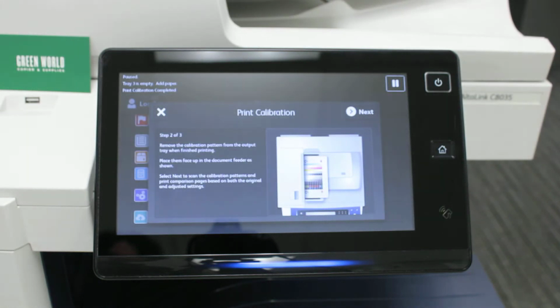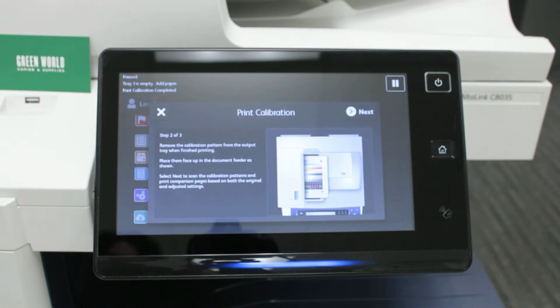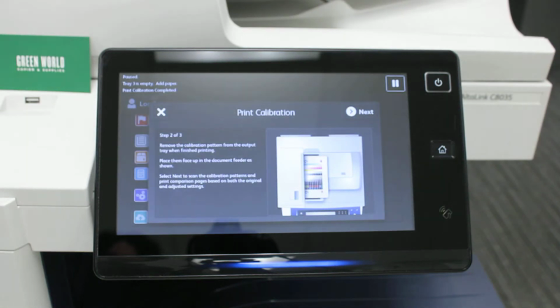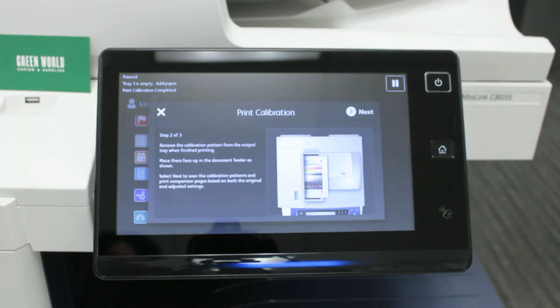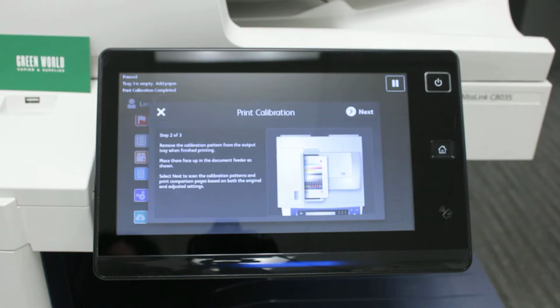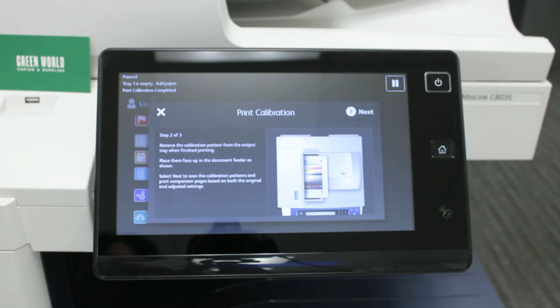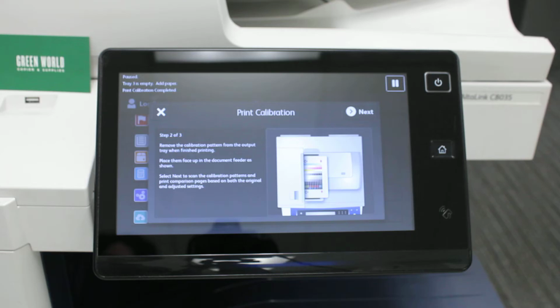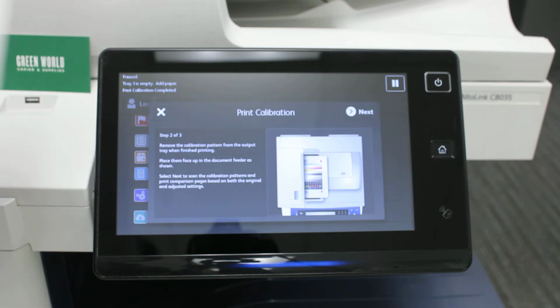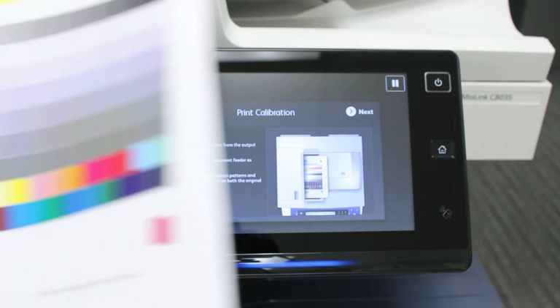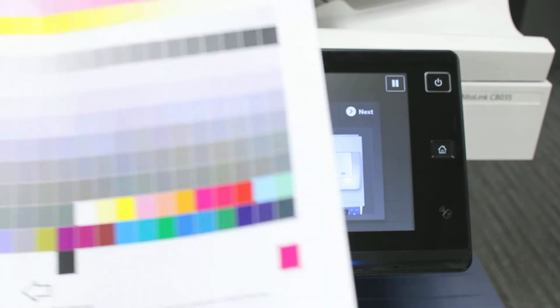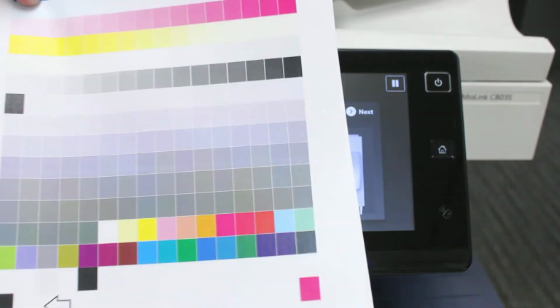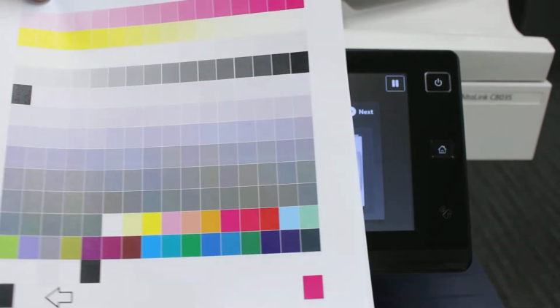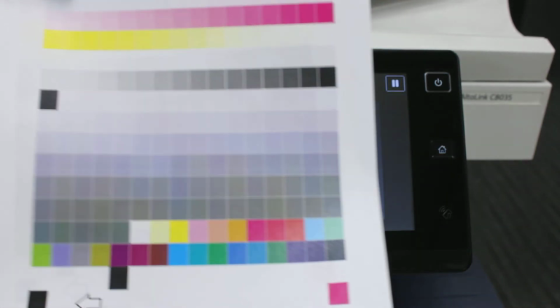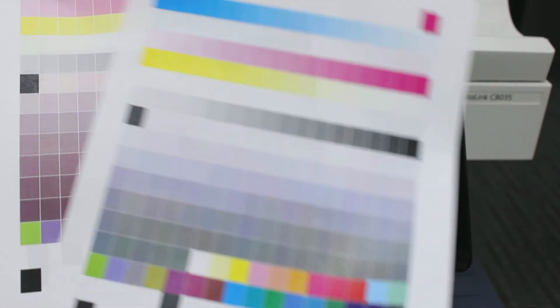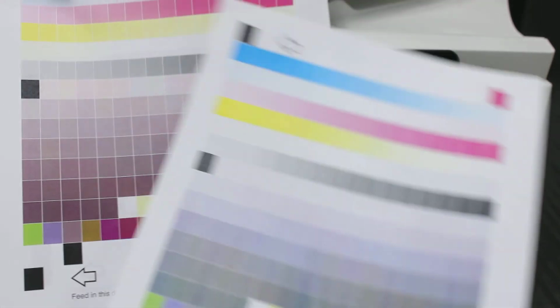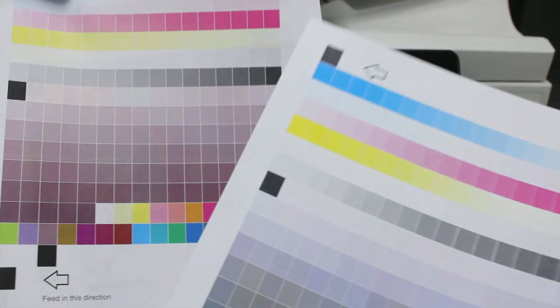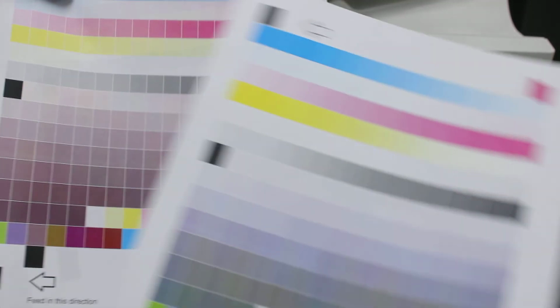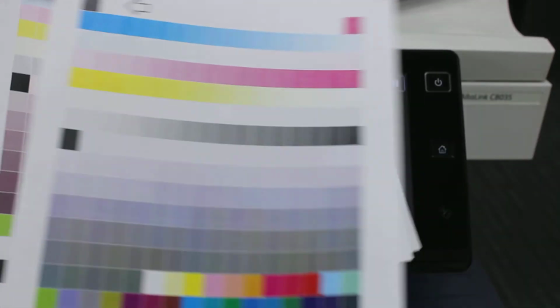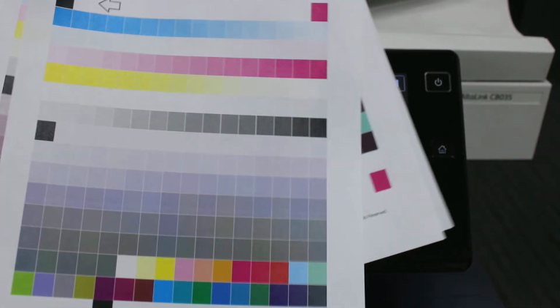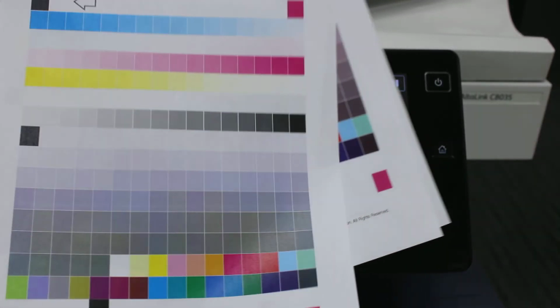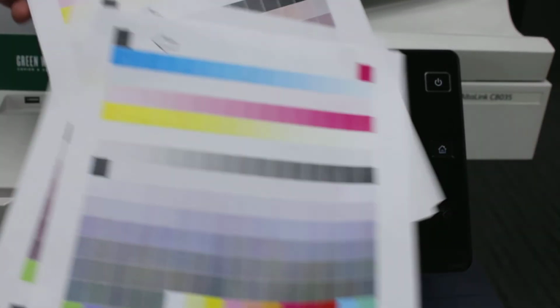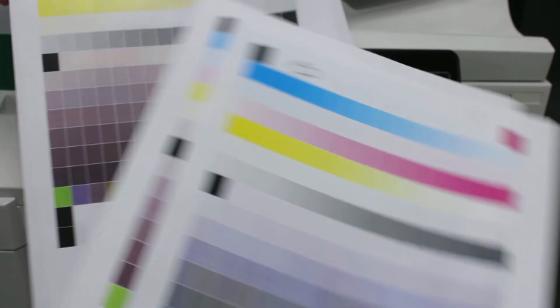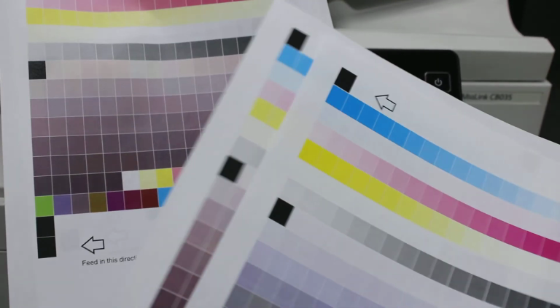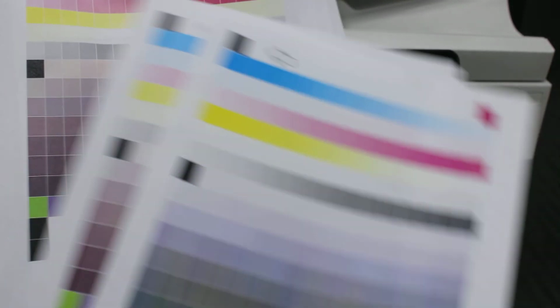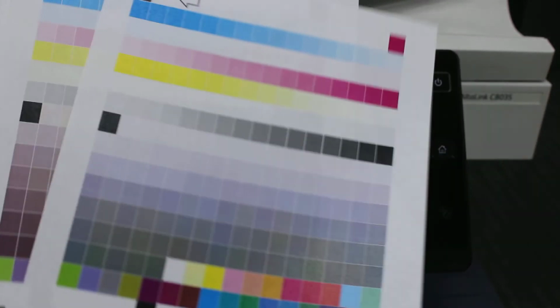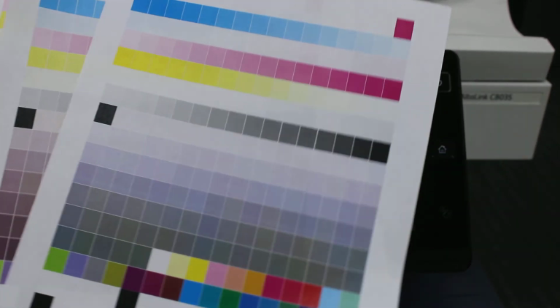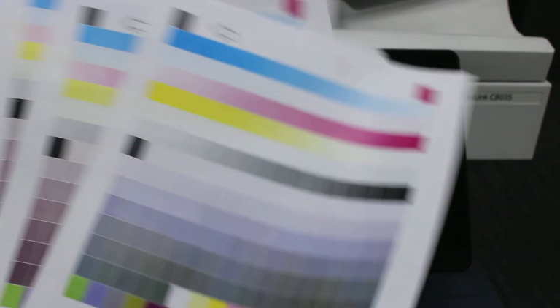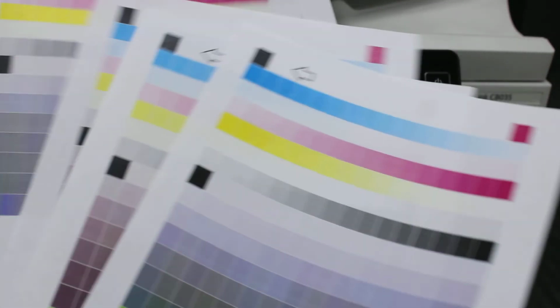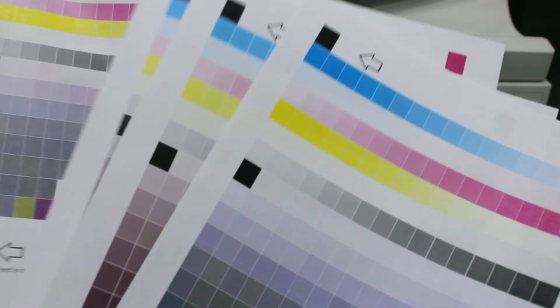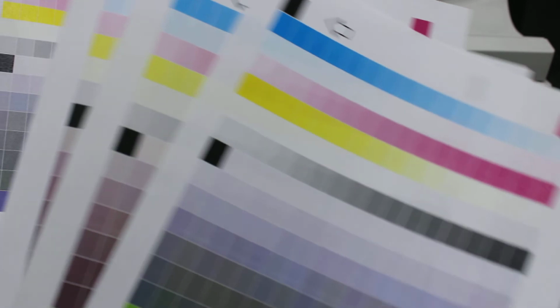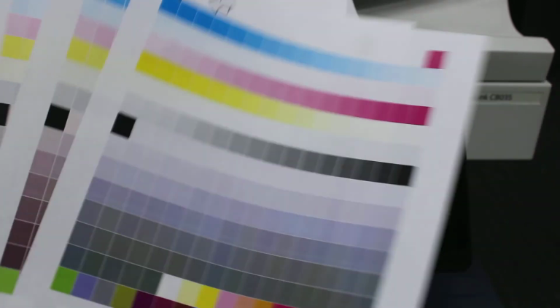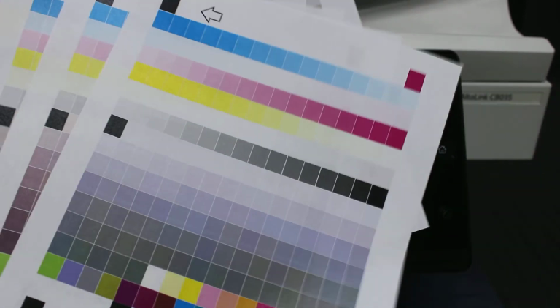As you can see, these are the calibration patterns. It prints out about four to five of these pages.